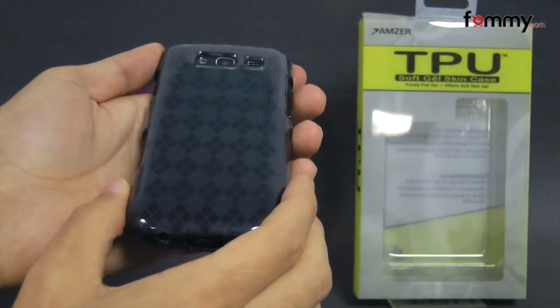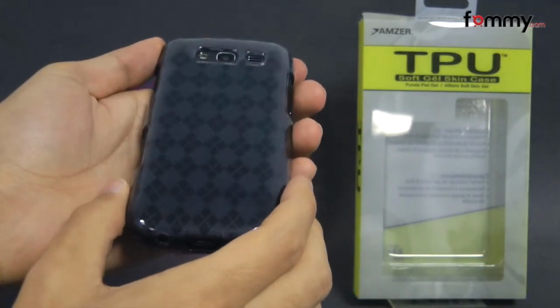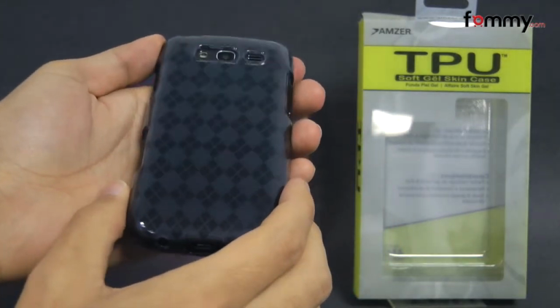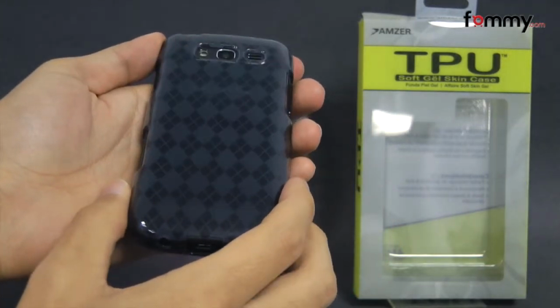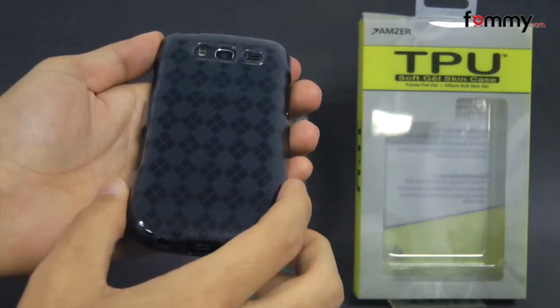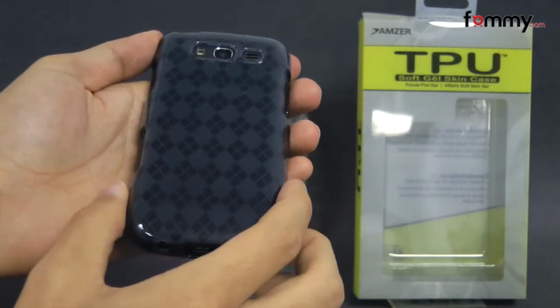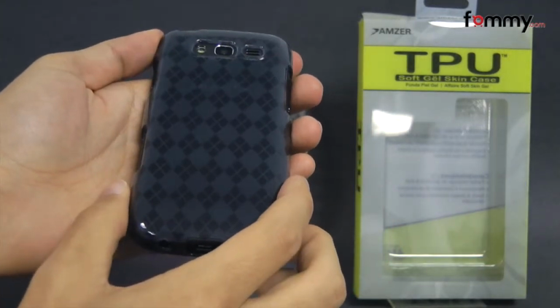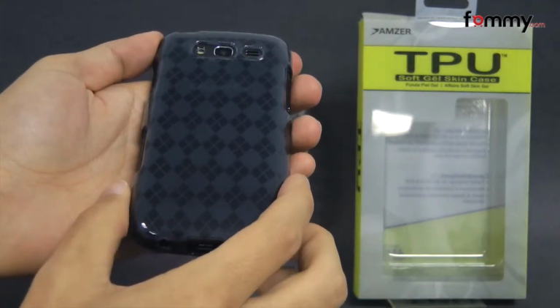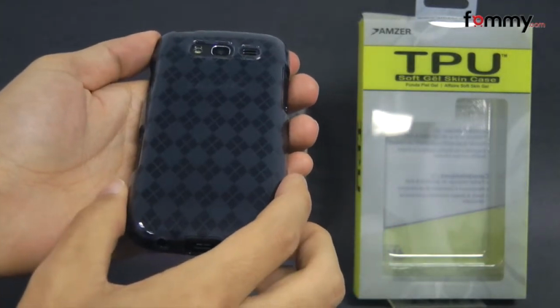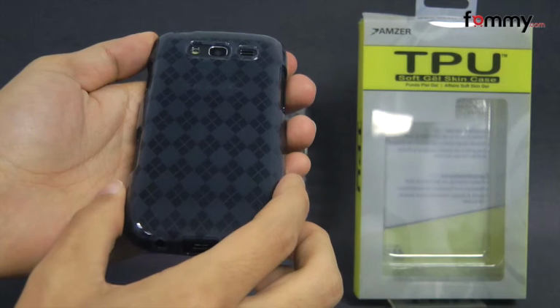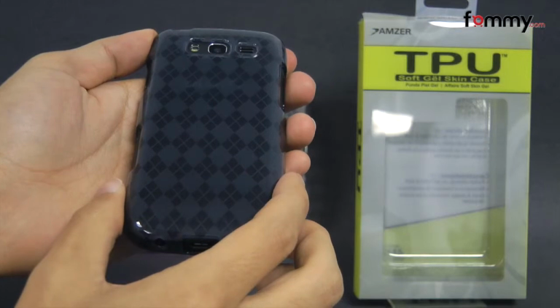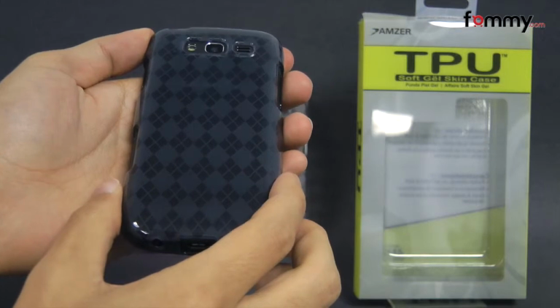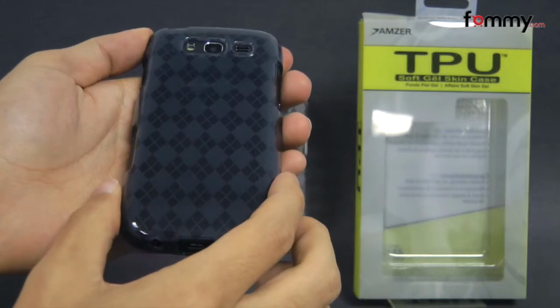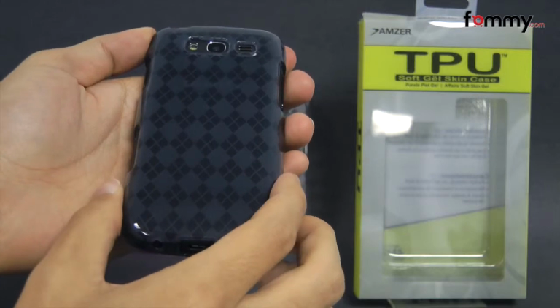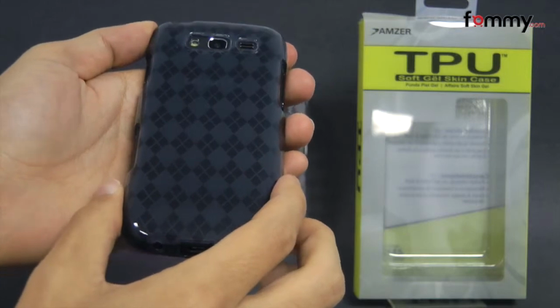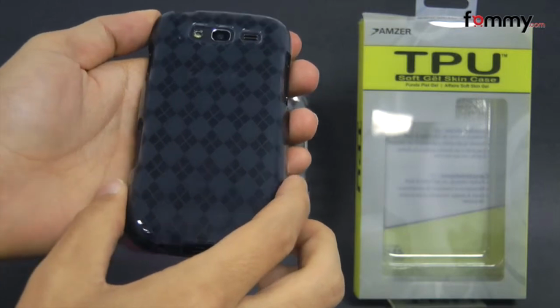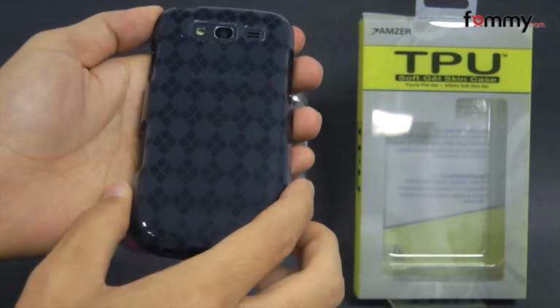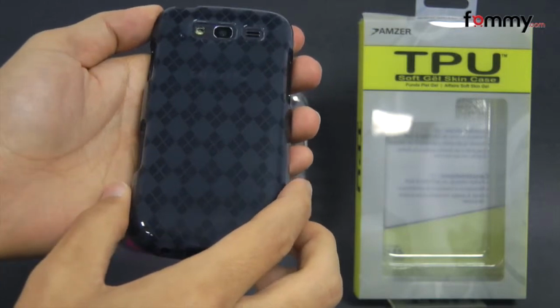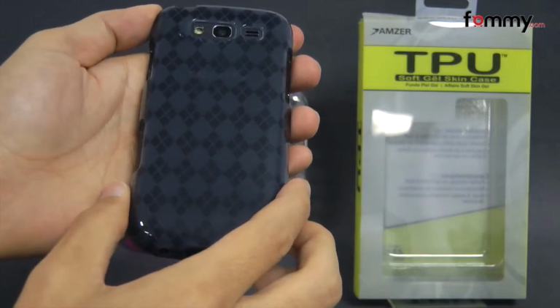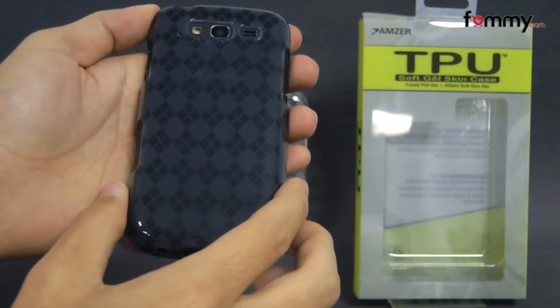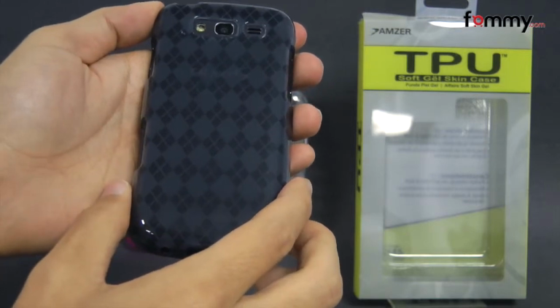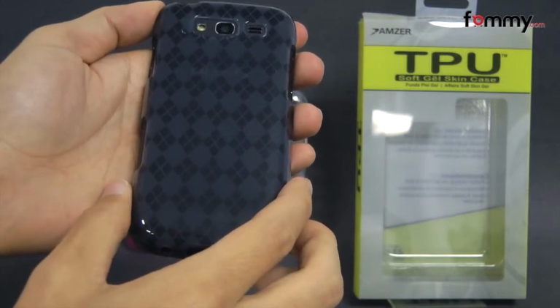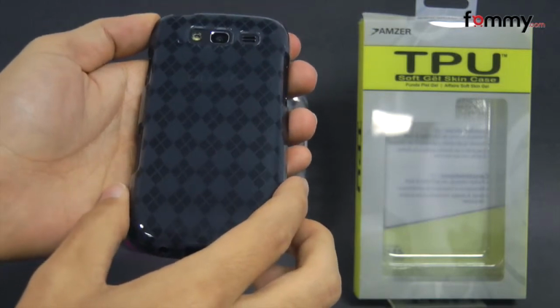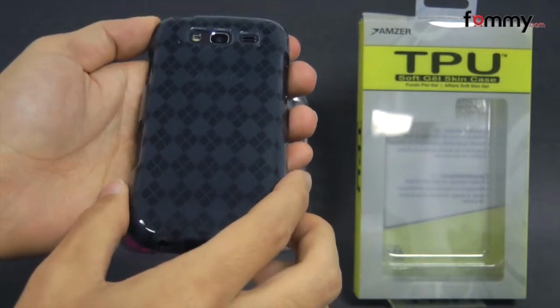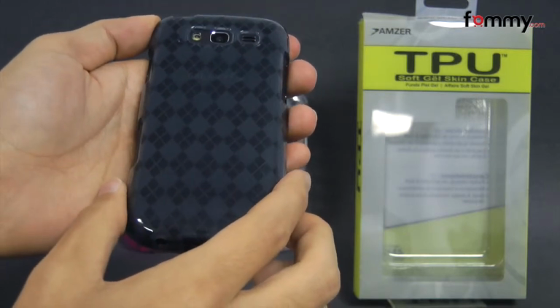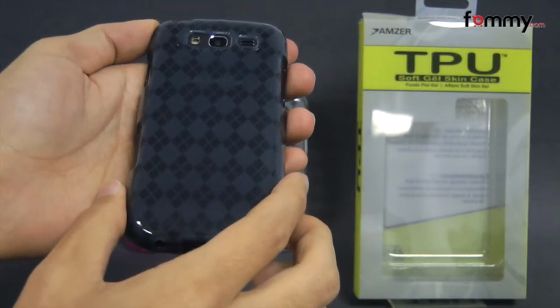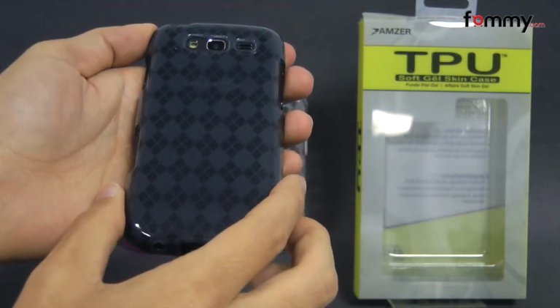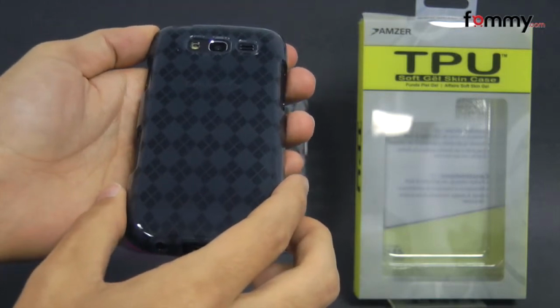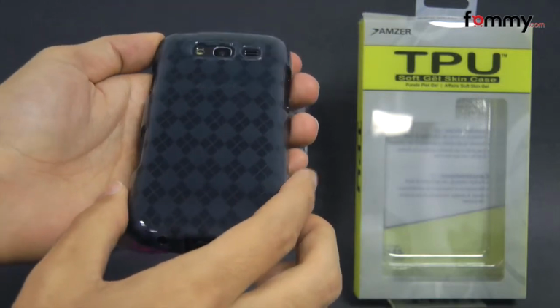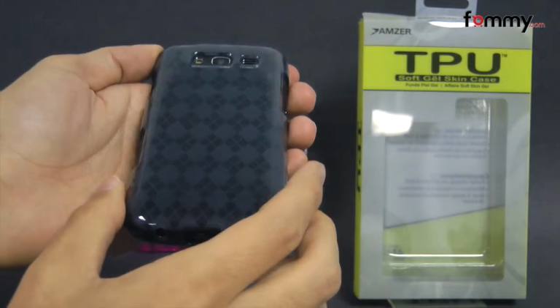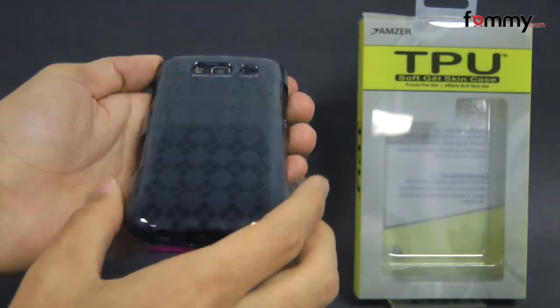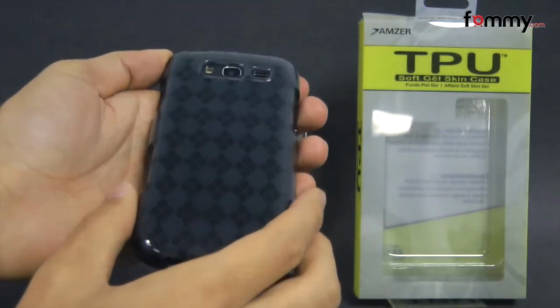Thanks for watching my review, also be sure to check out Fahmy.com for the latest accessories for your device.